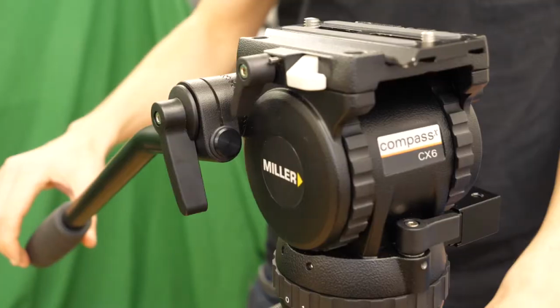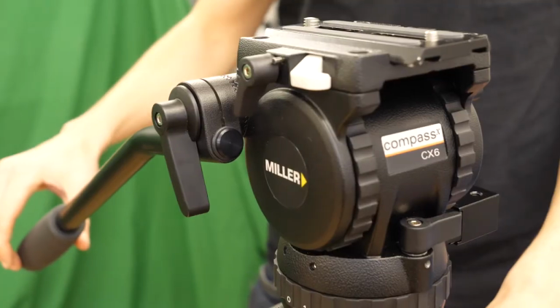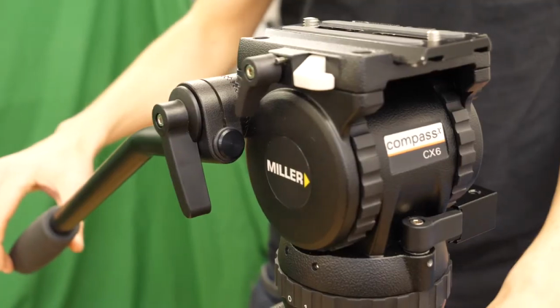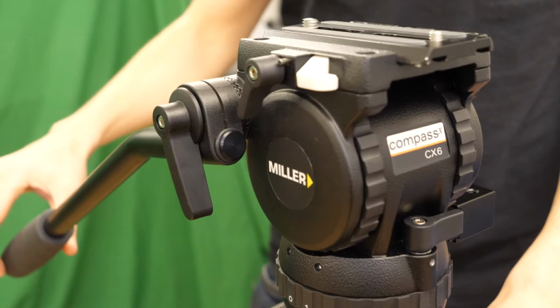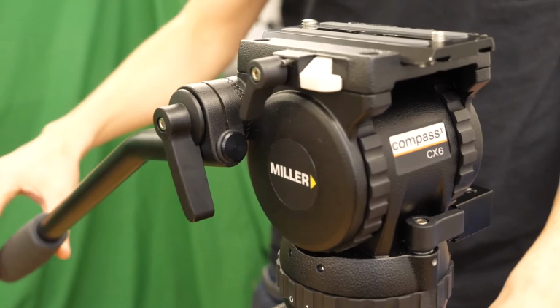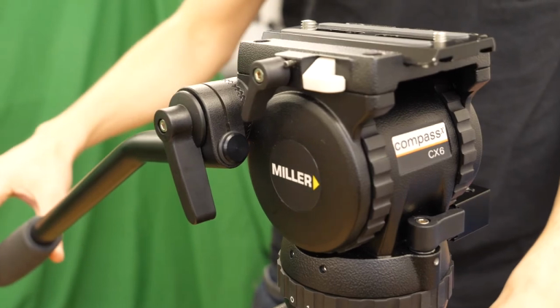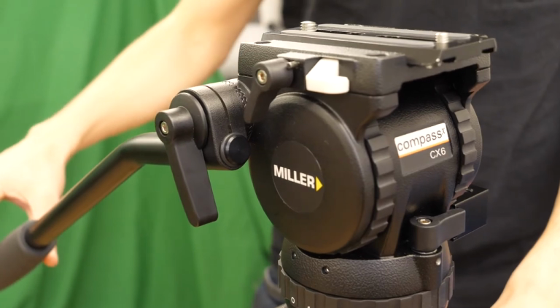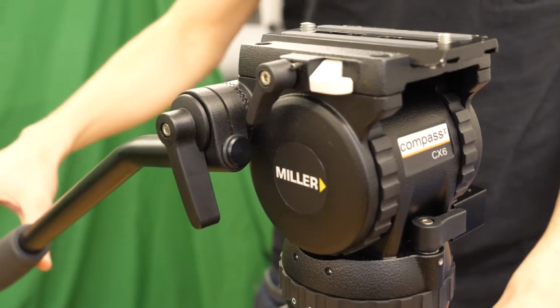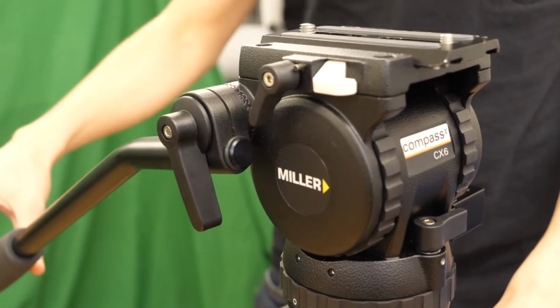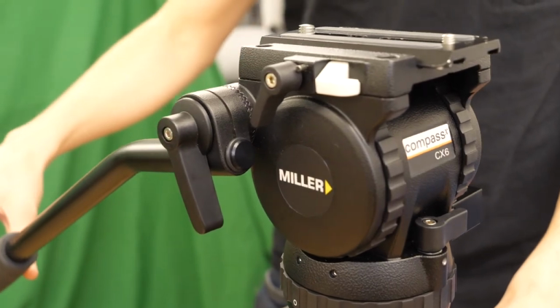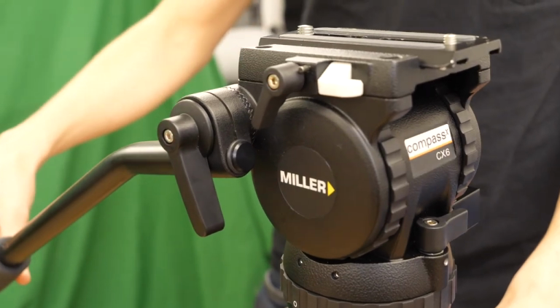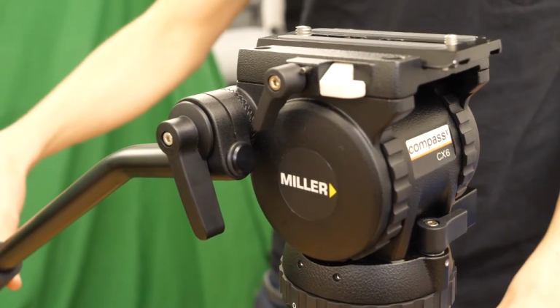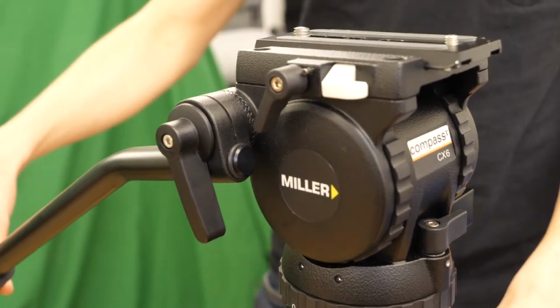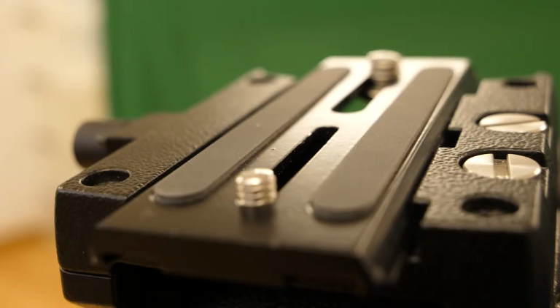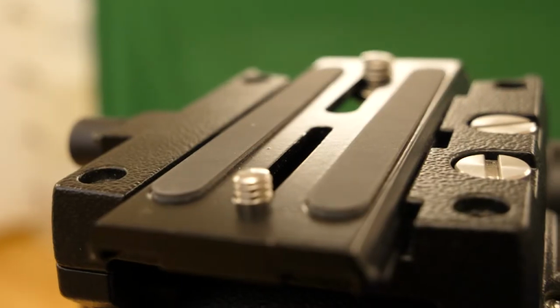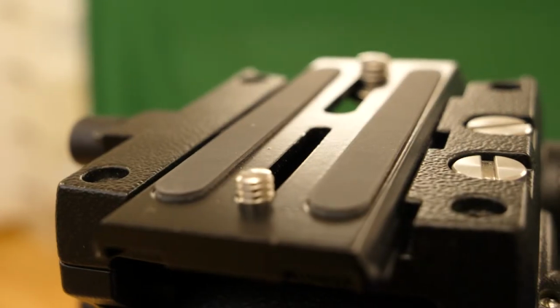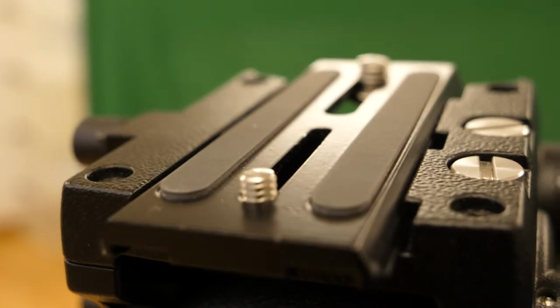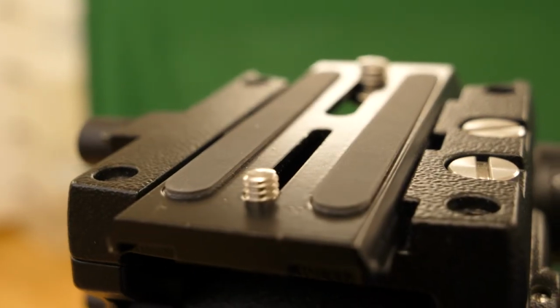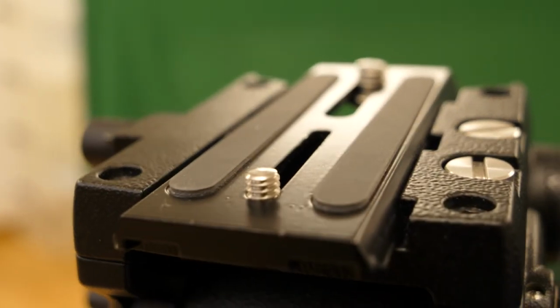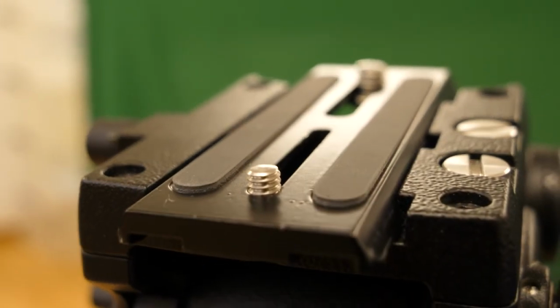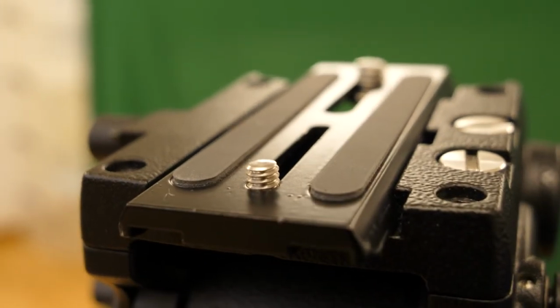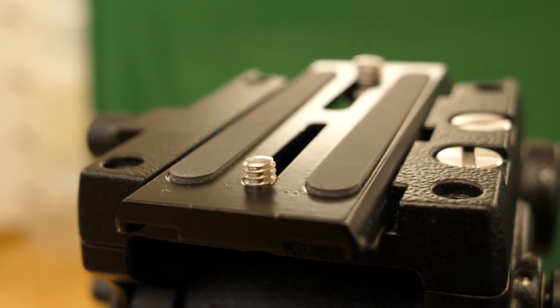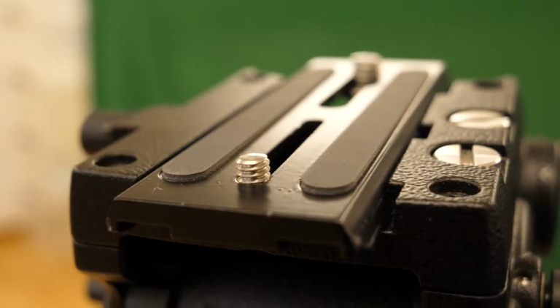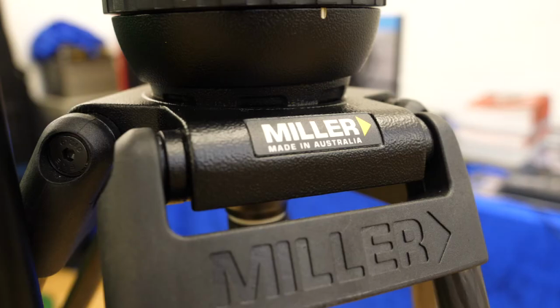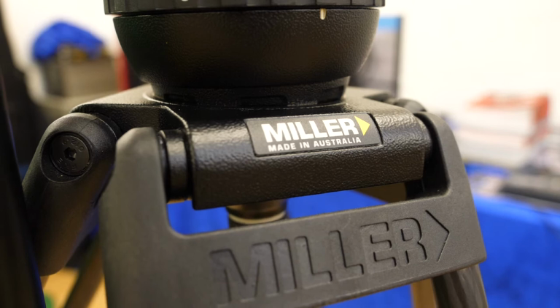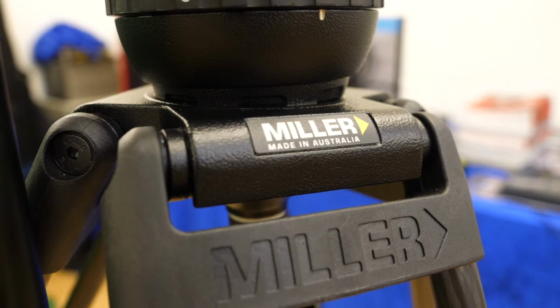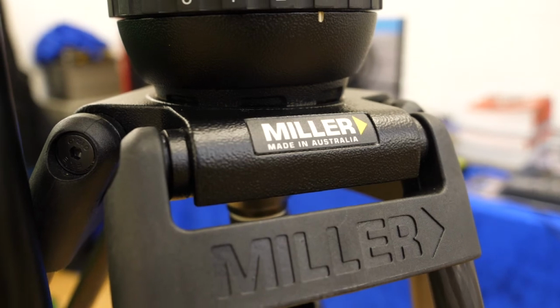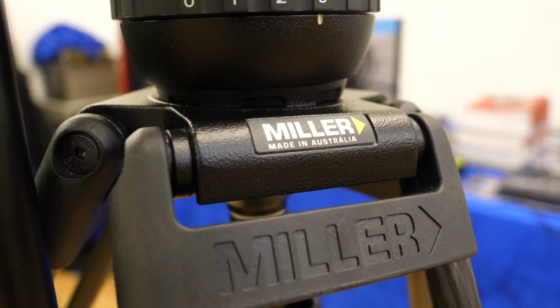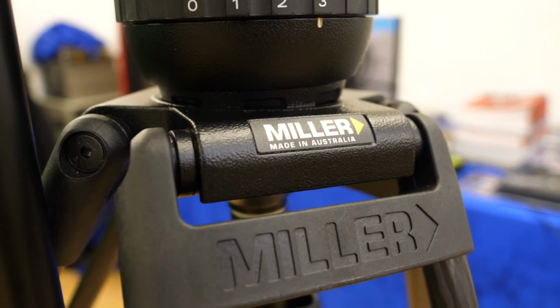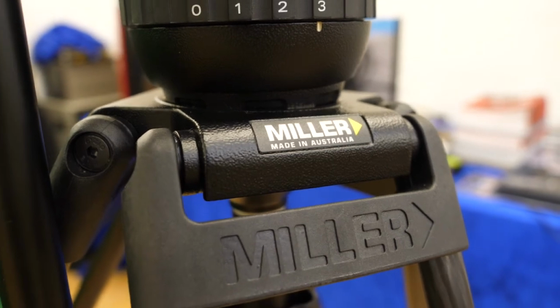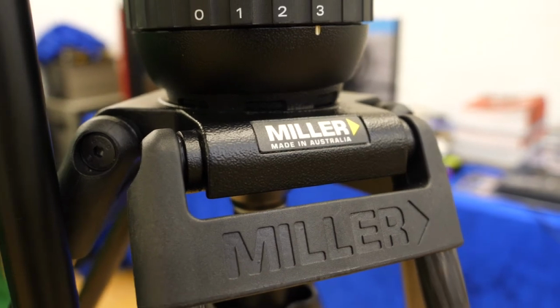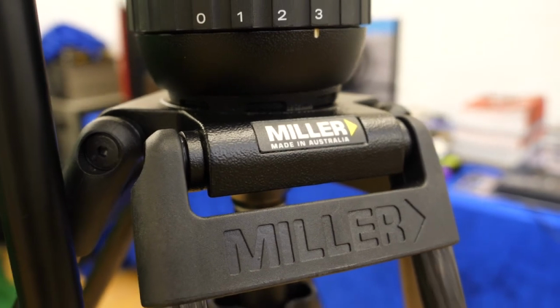With an advanced fluid ring, radical control rings, and quick release slide loading platform, the CX-6 is fast to set up, smooth and precise.